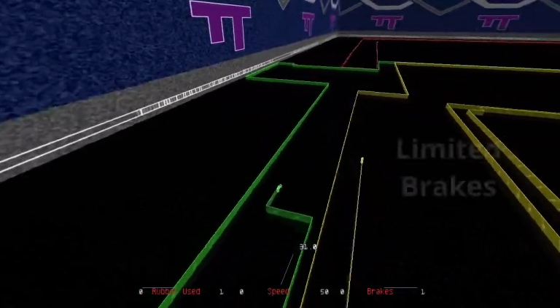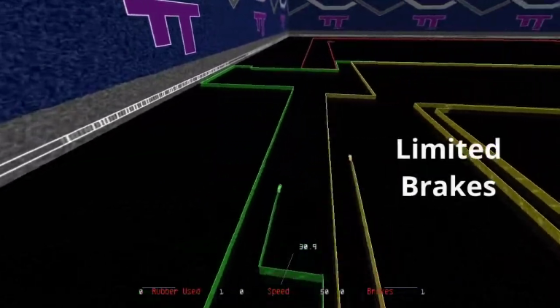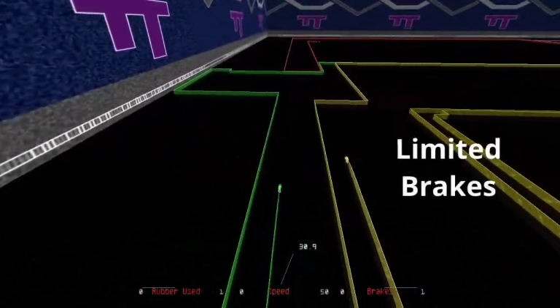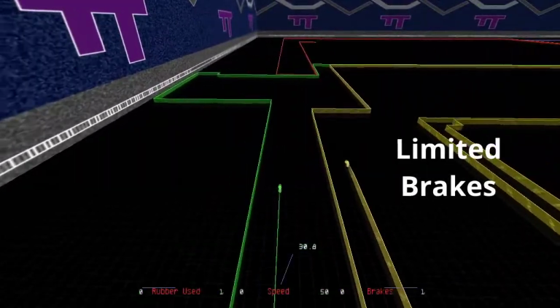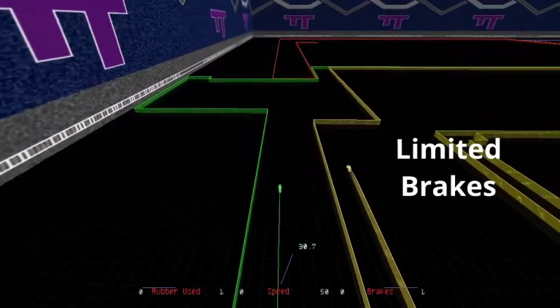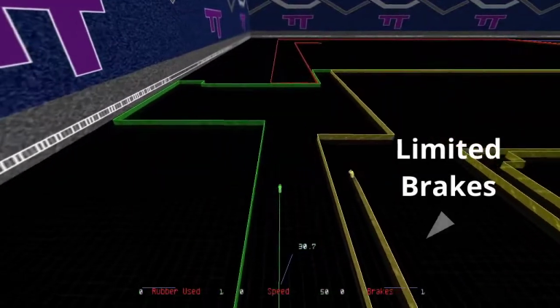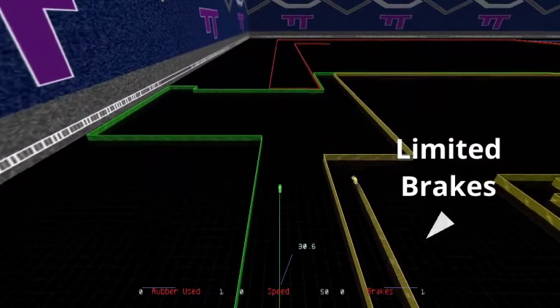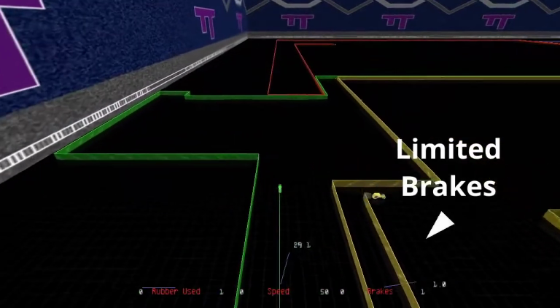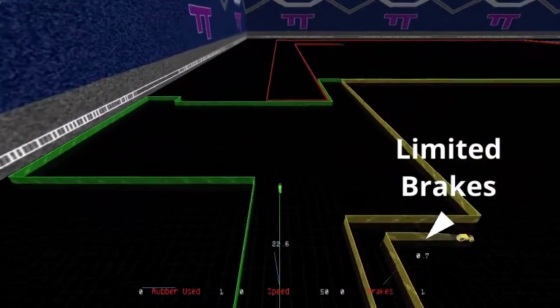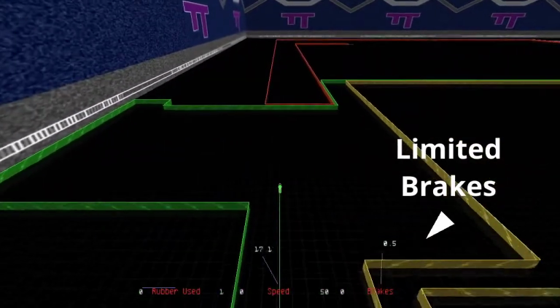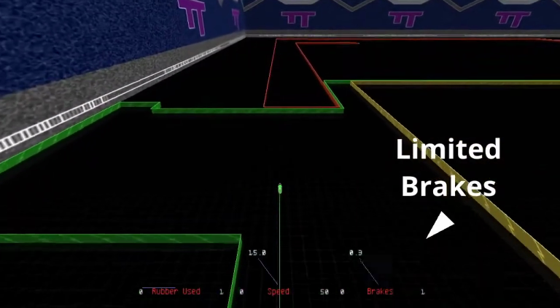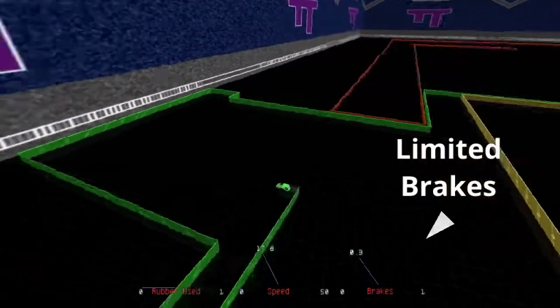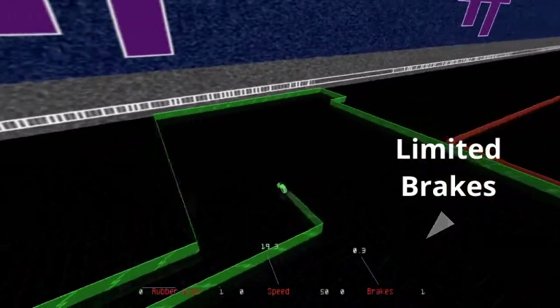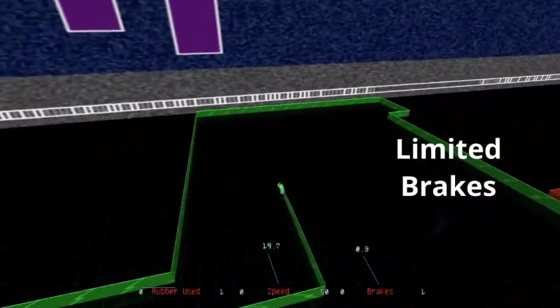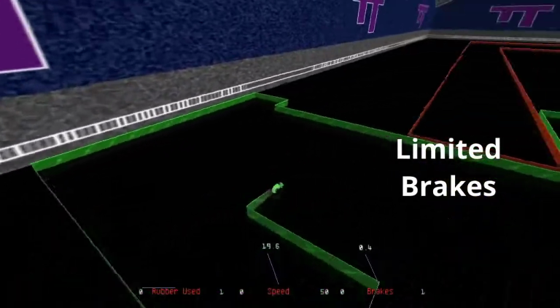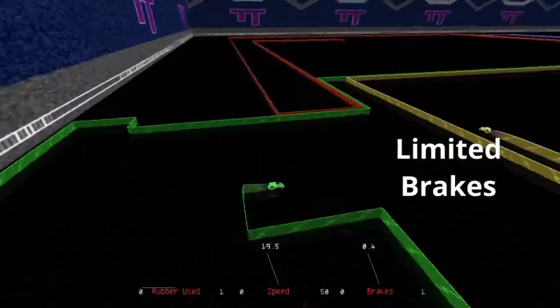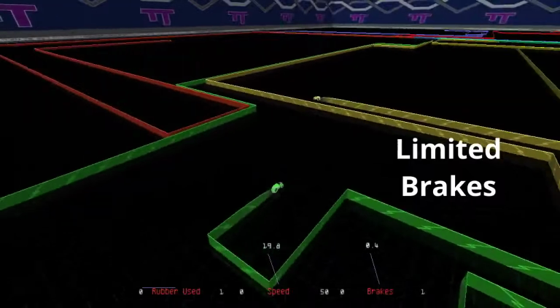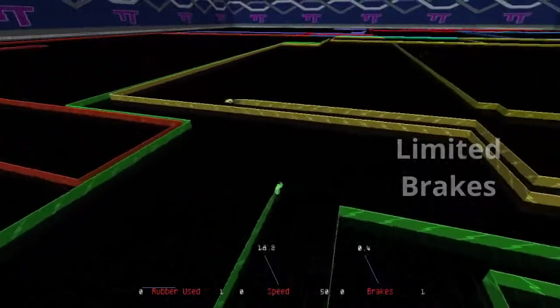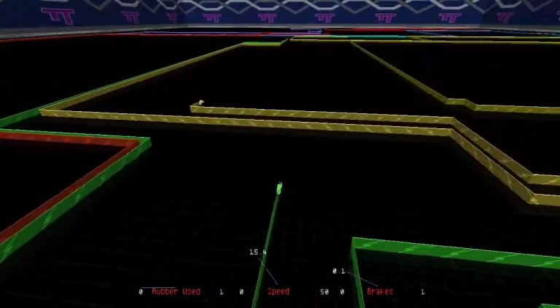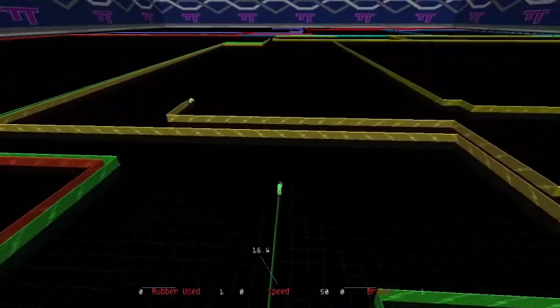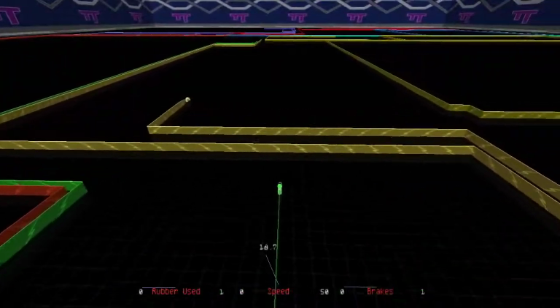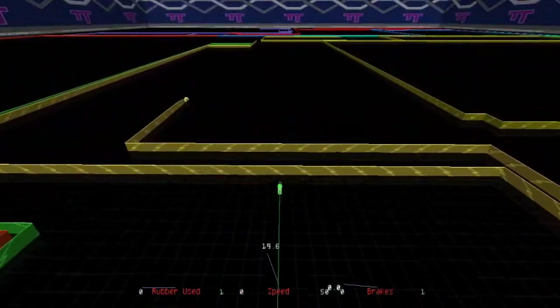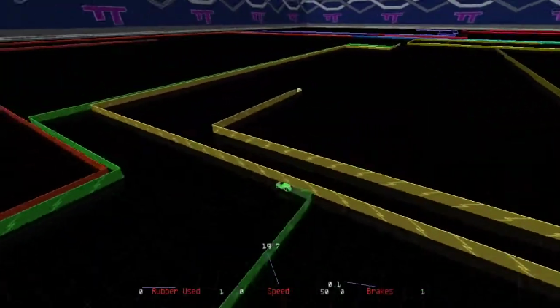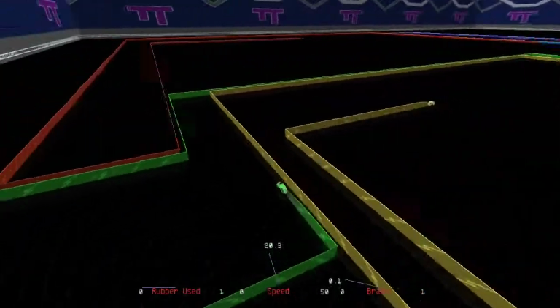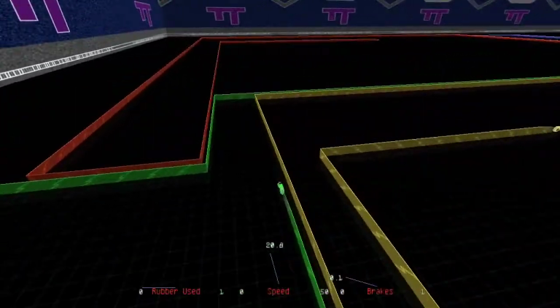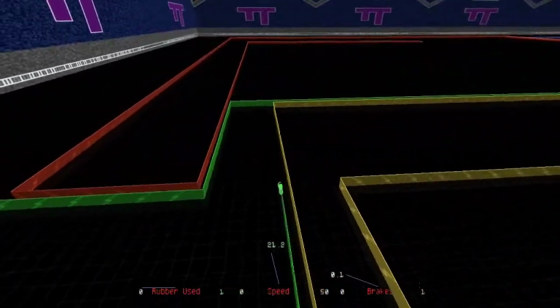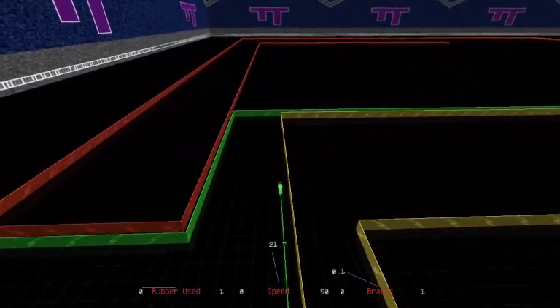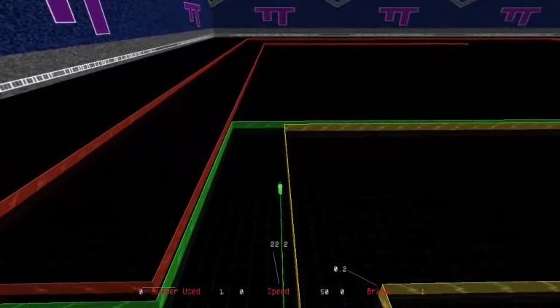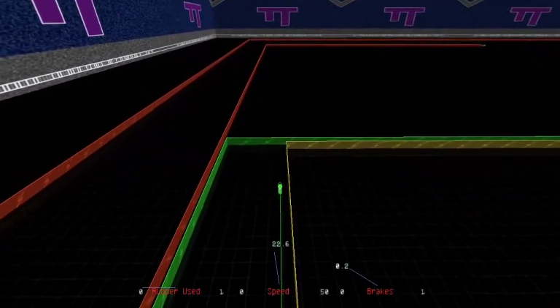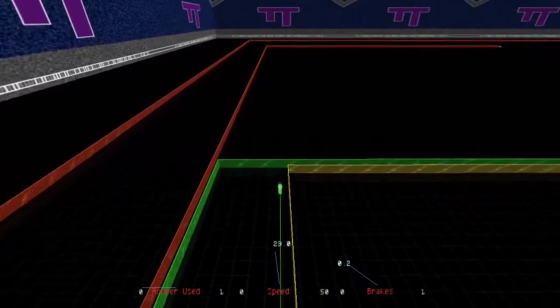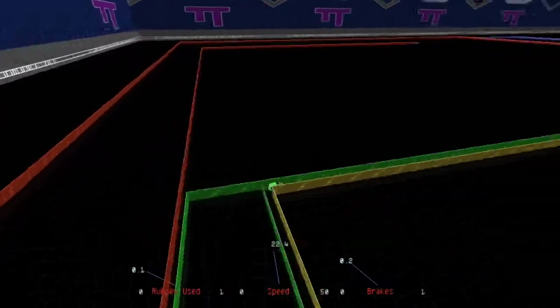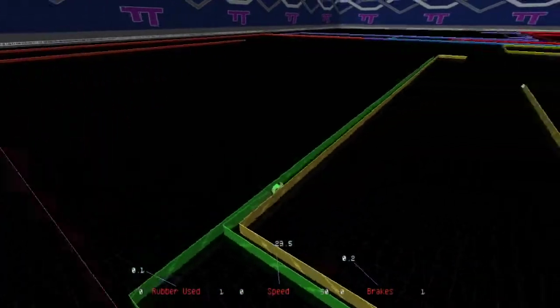To slow down, press the brake key. Brakes are temporary, but replenish over time. Monitor your brakes with the gauge in the lower right.